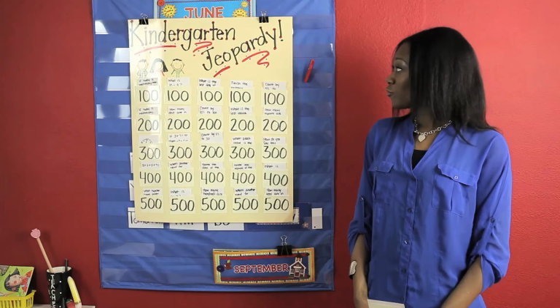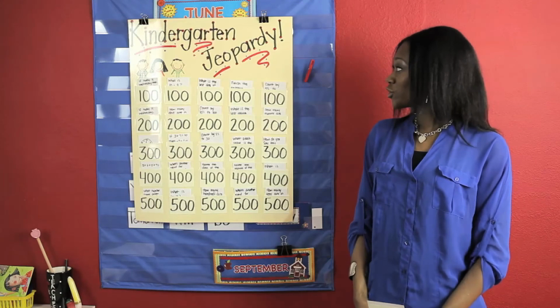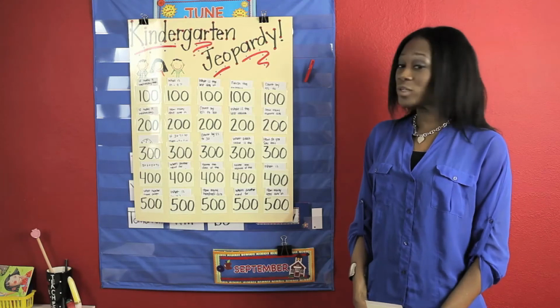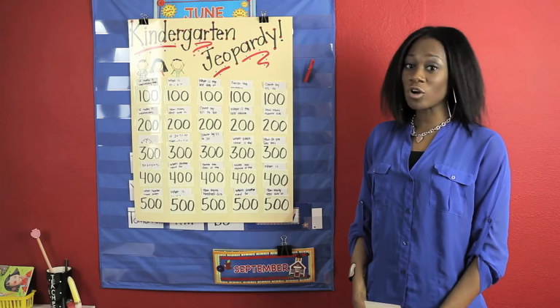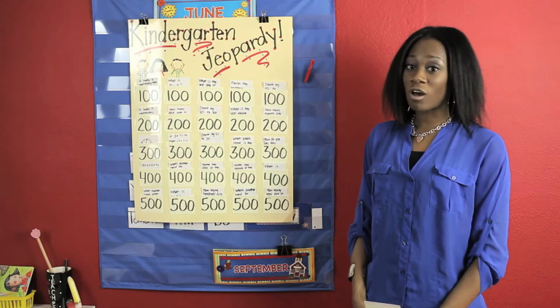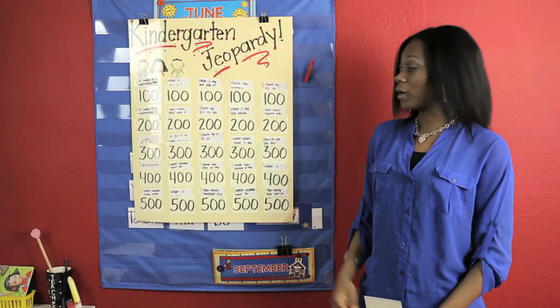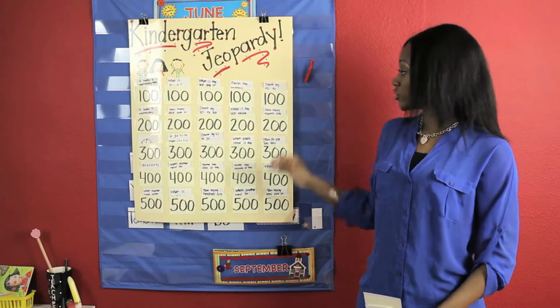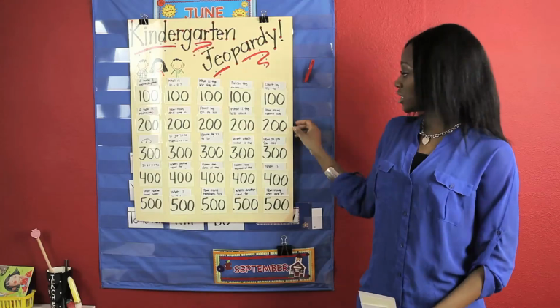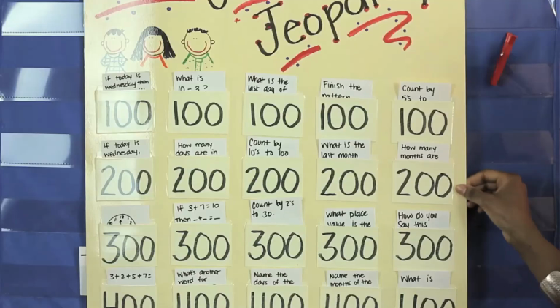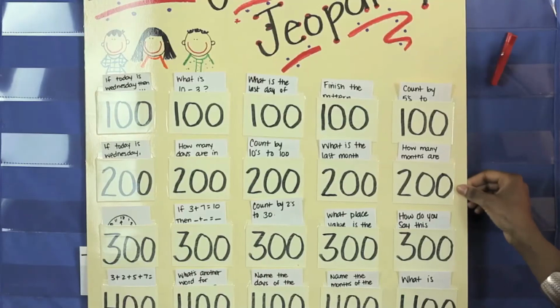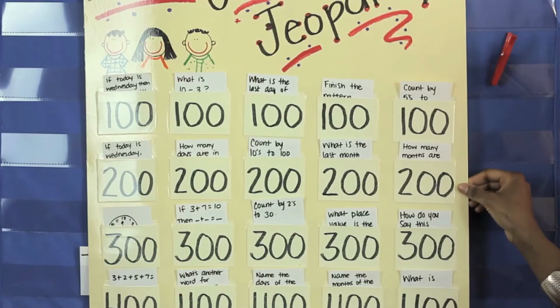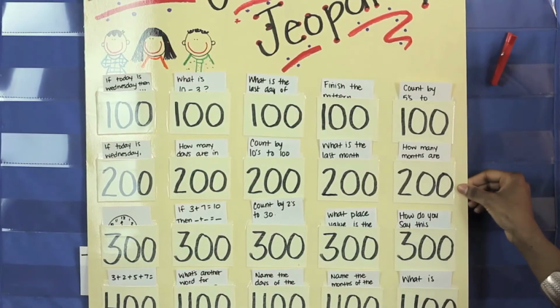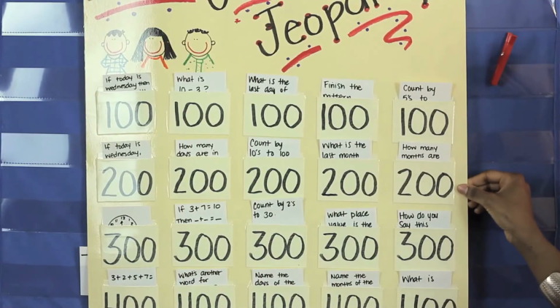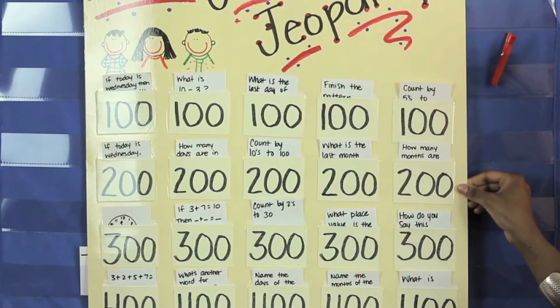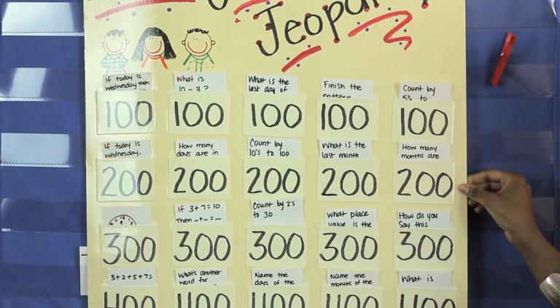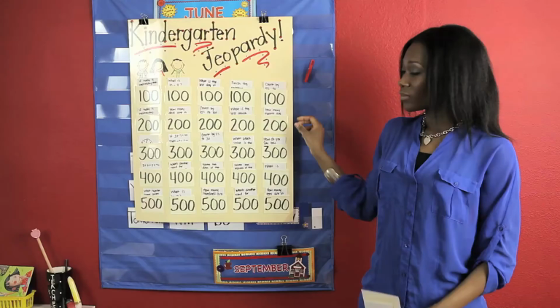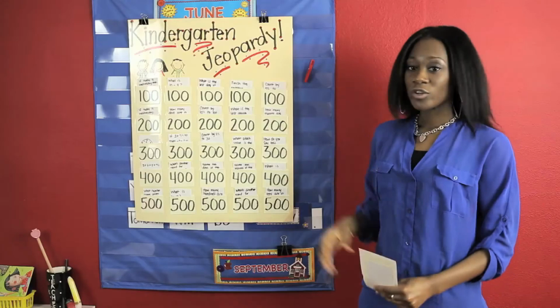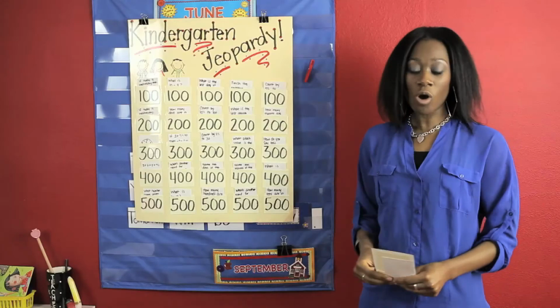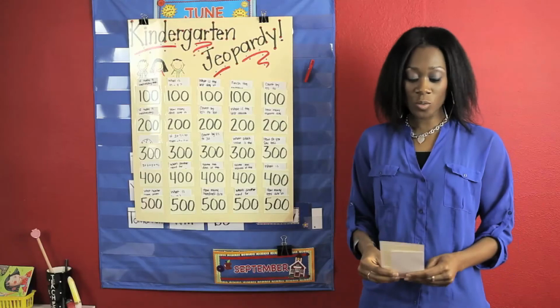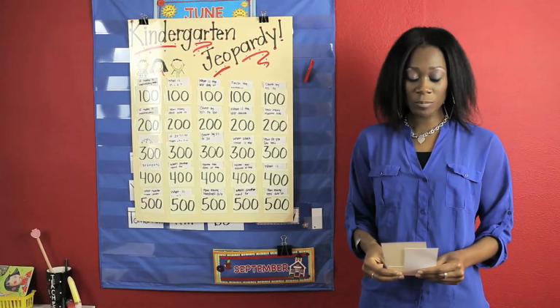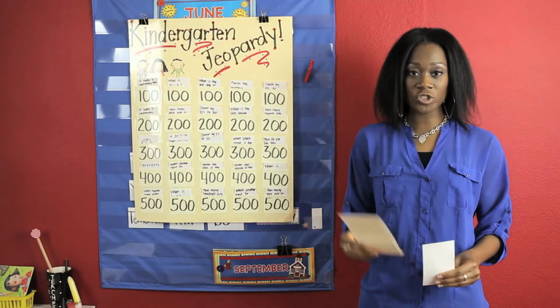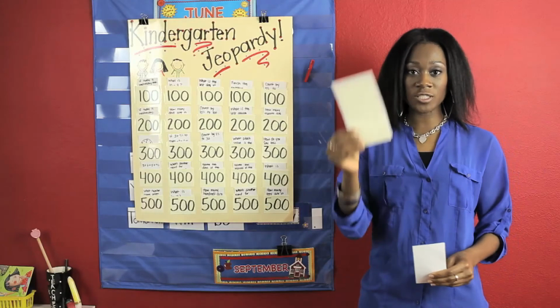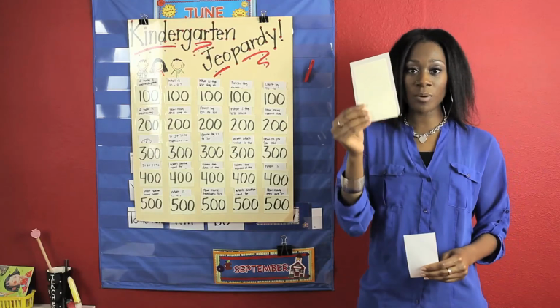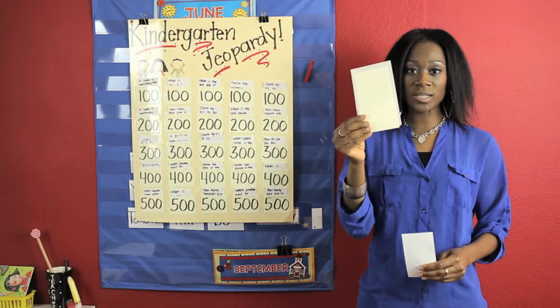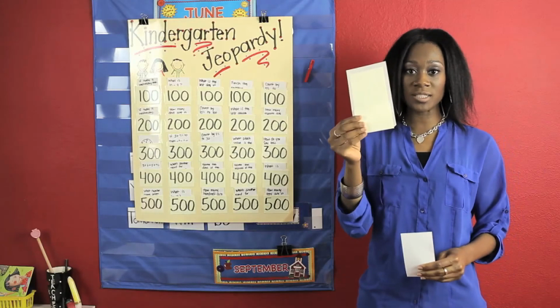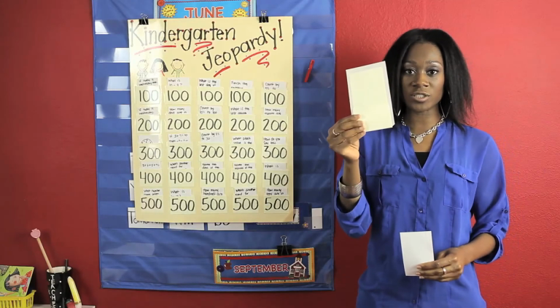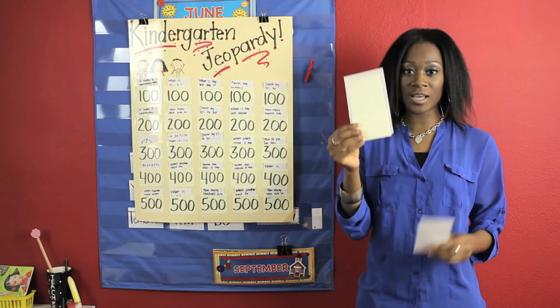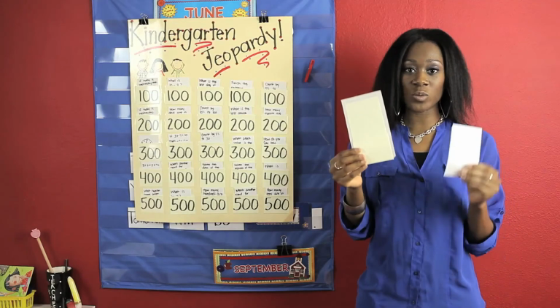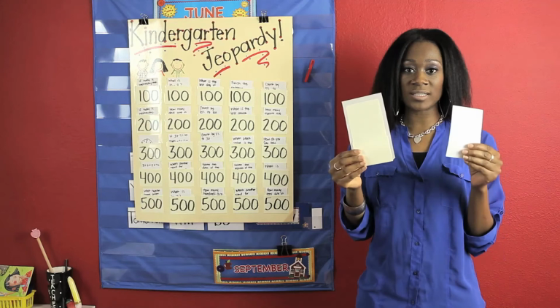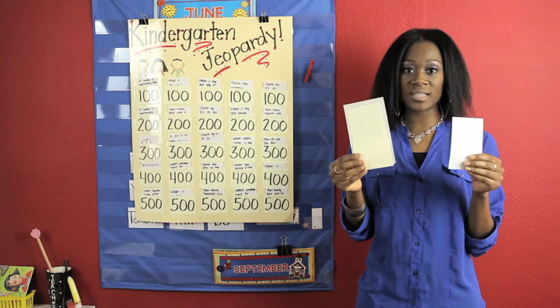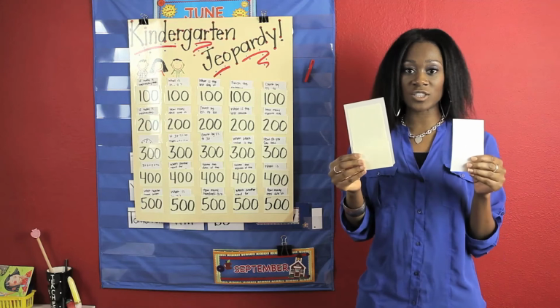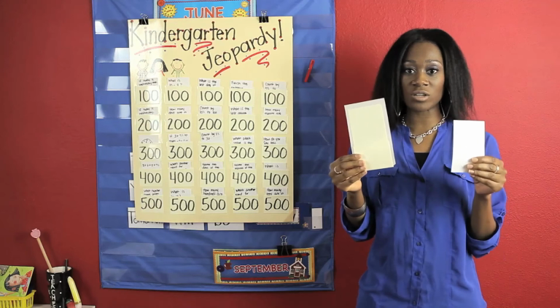First, you want to start off by purchasing a large poster board. You also want to purchase pocket stickers as well as index cards.